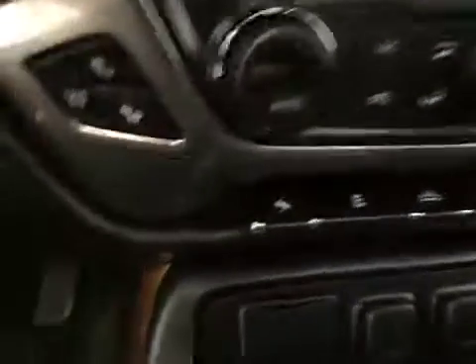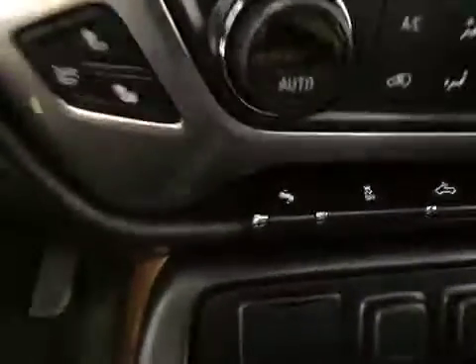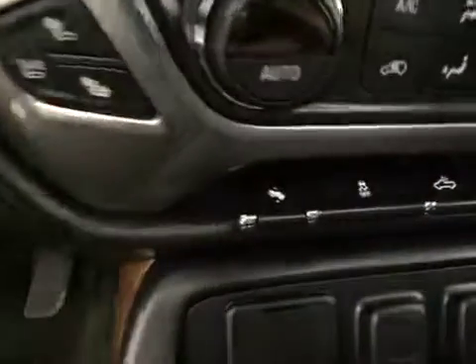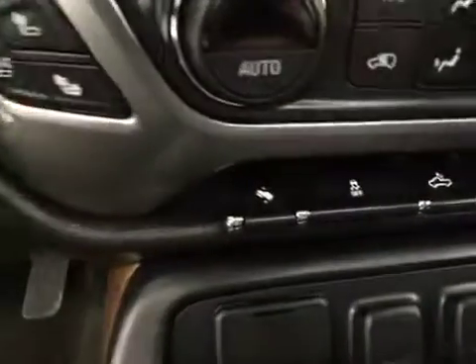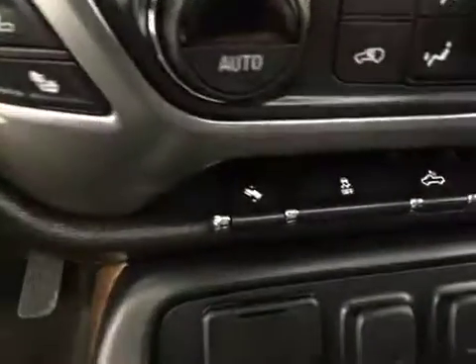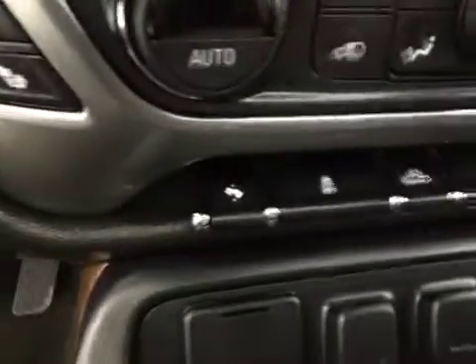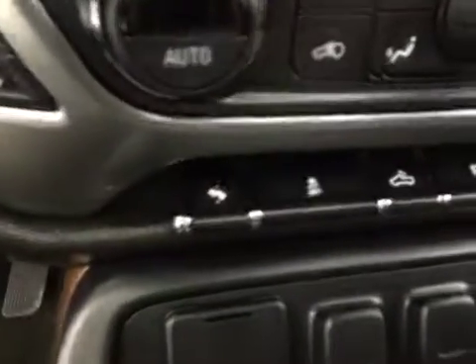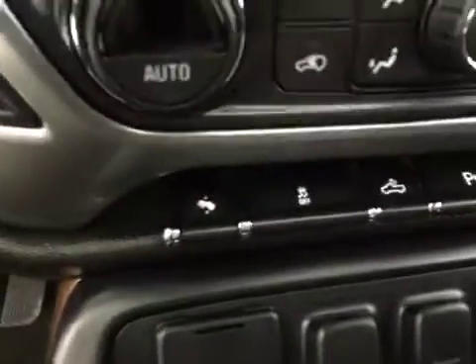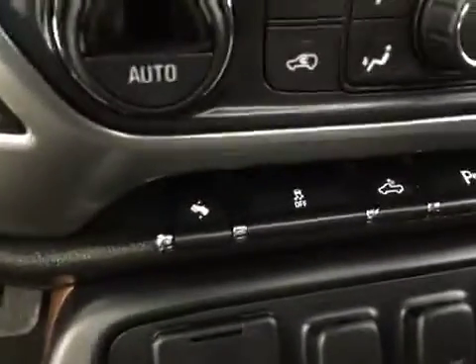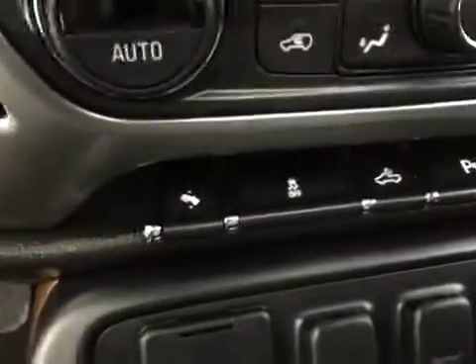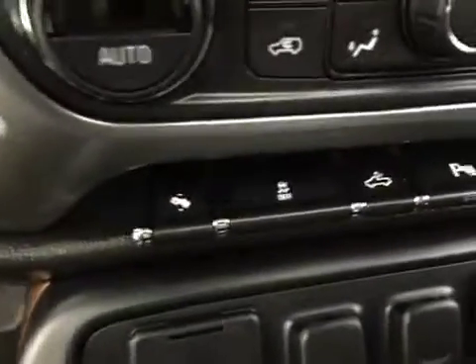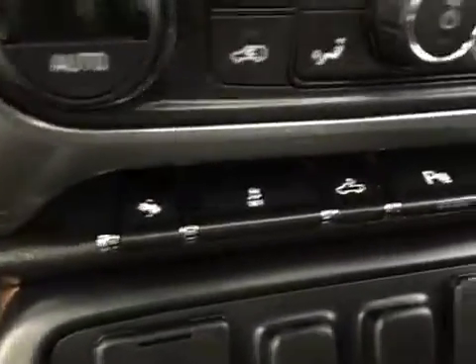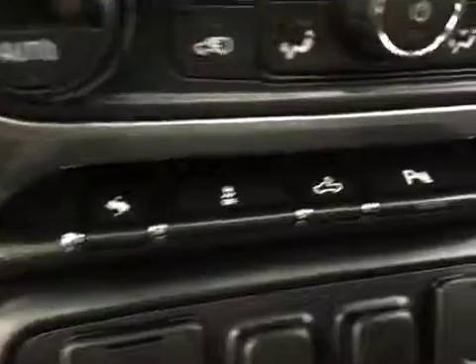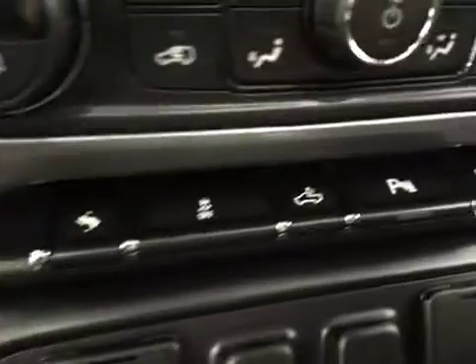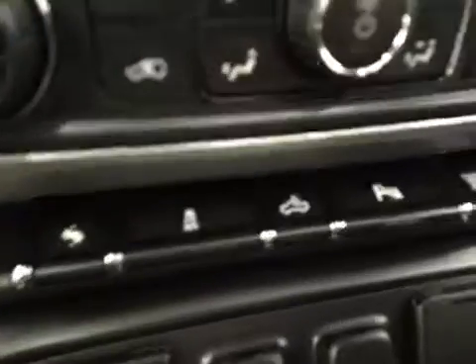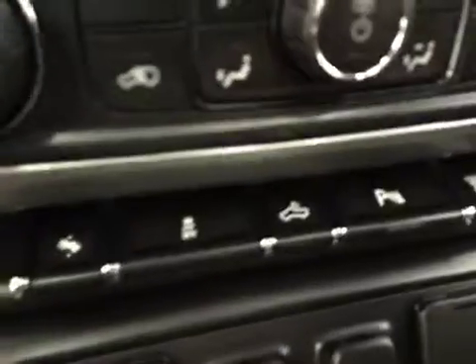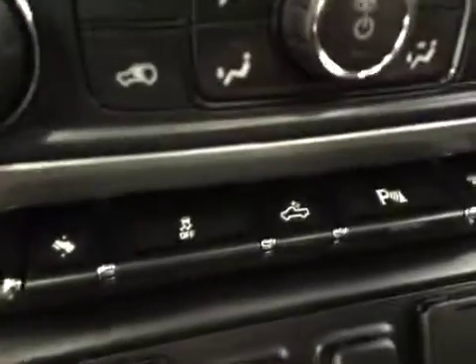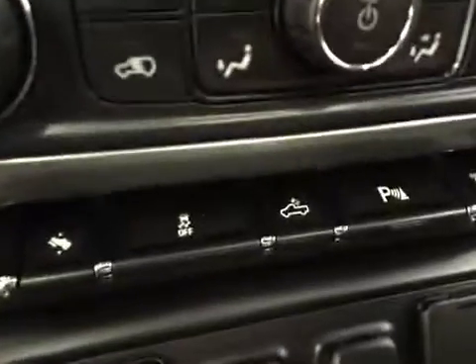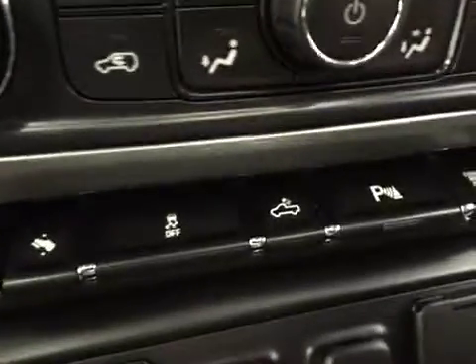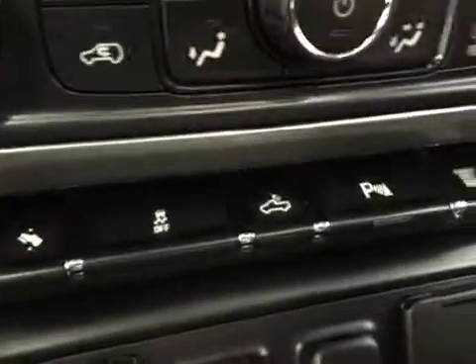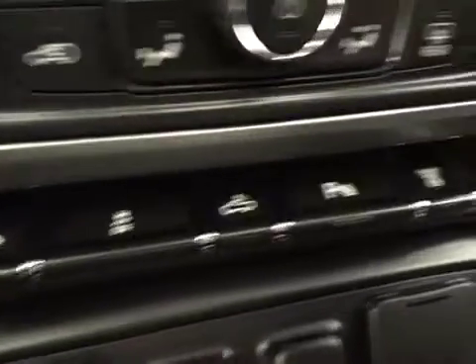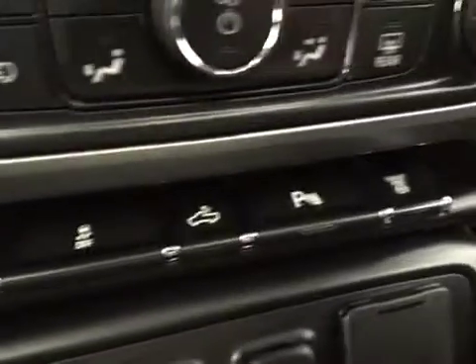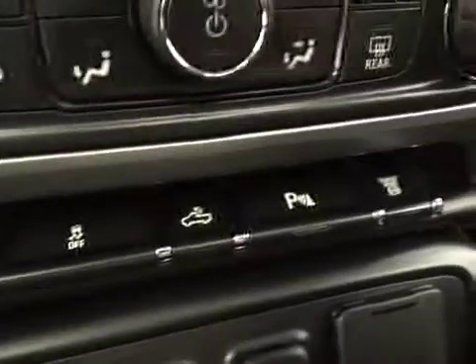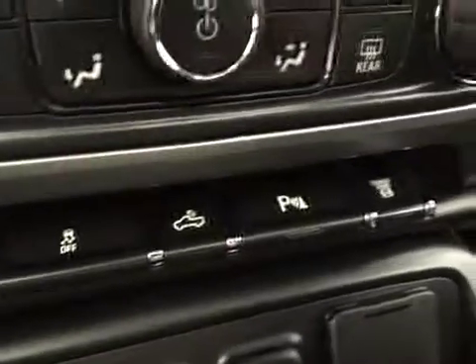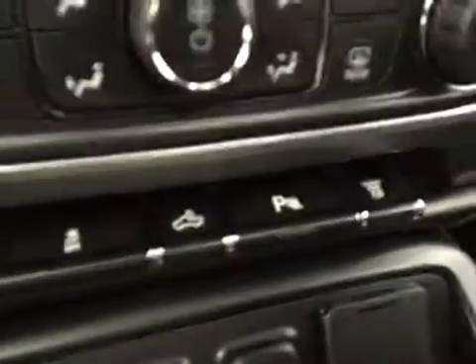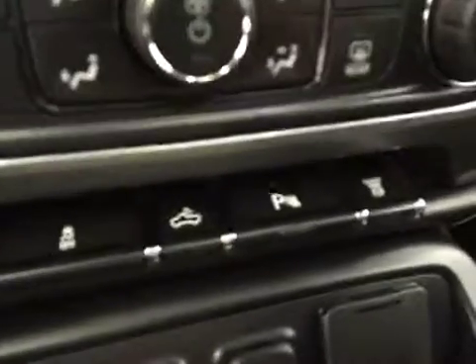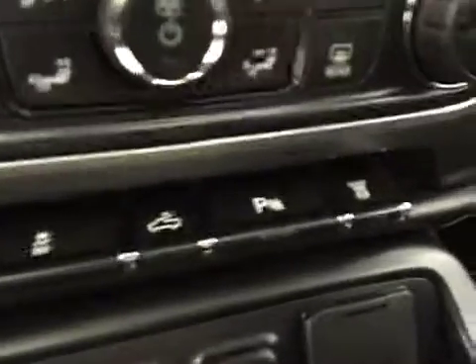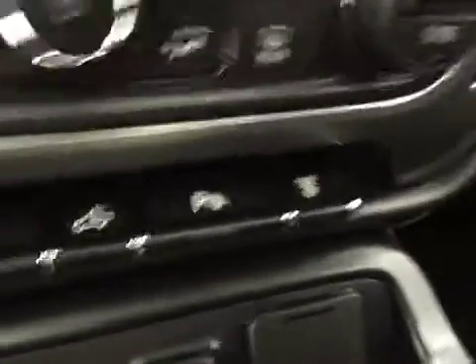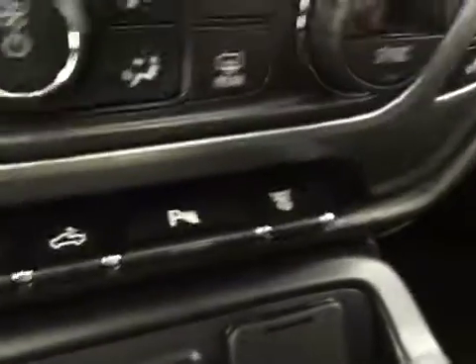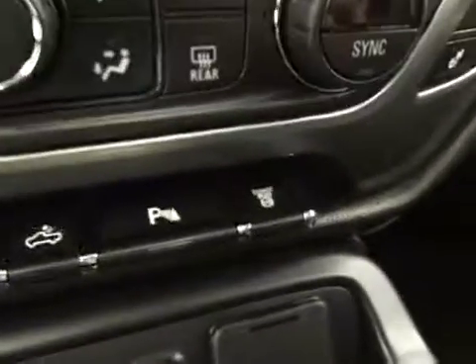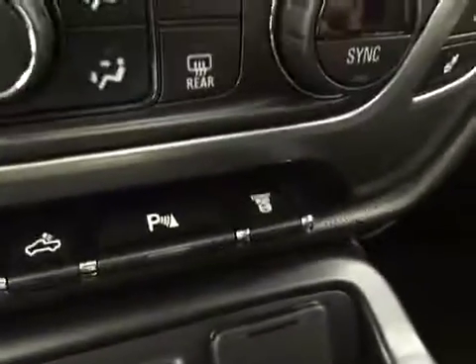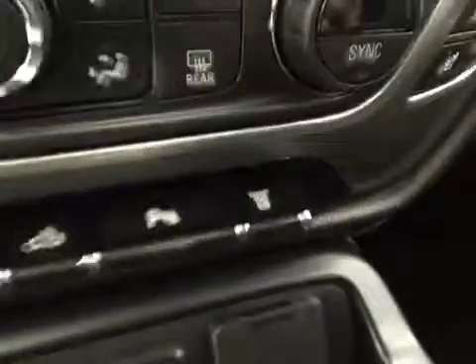Dual zone electronic climate control with AC, power adjustable foot pedals, traction control, rear cargo lamp controls, parking assist controls, and diesel exhaust brake.